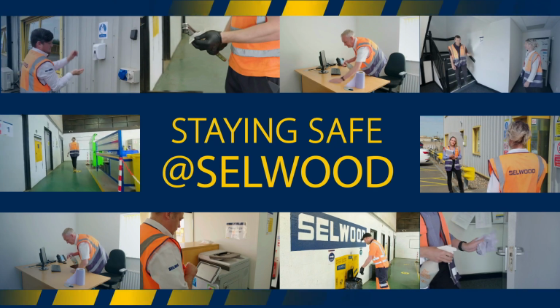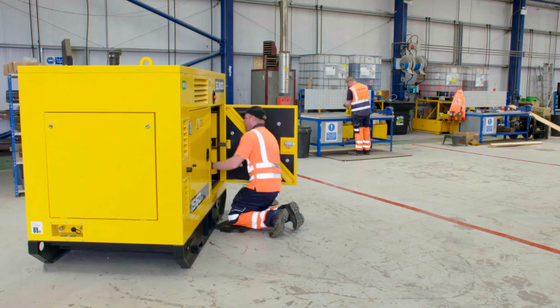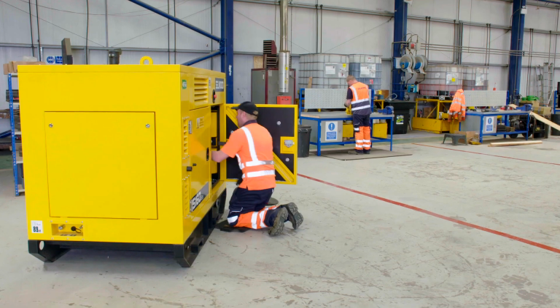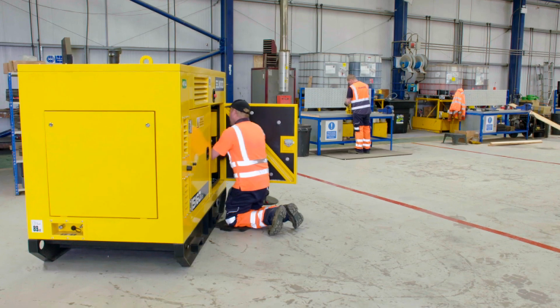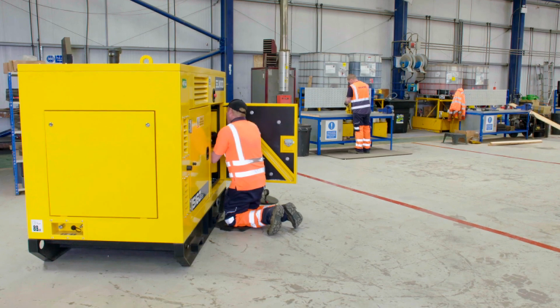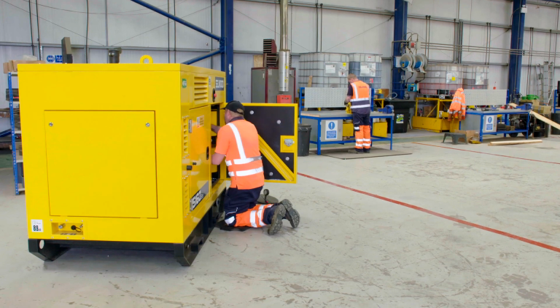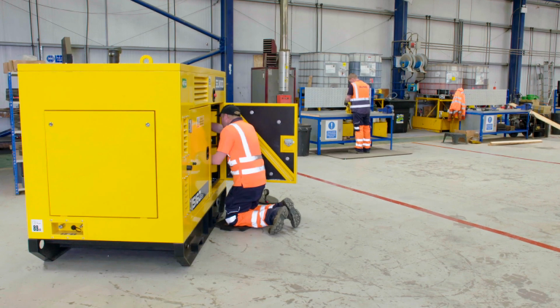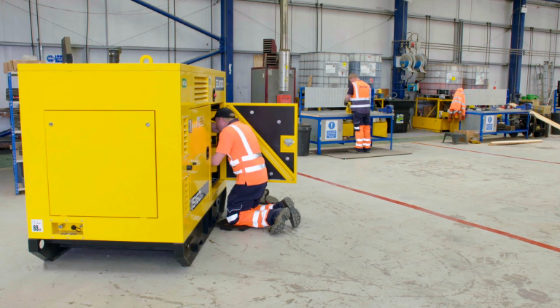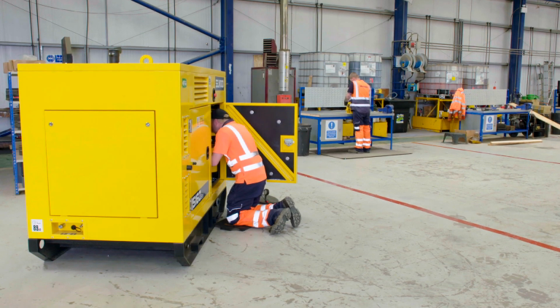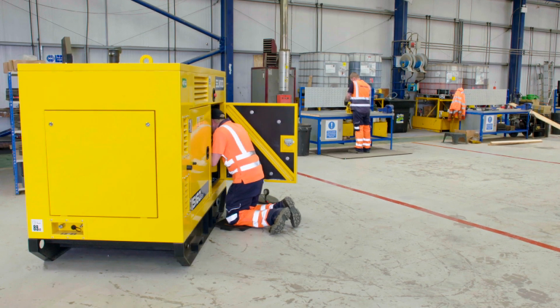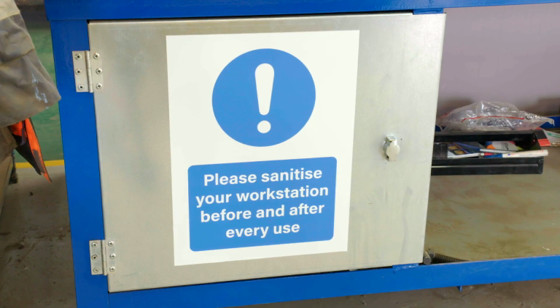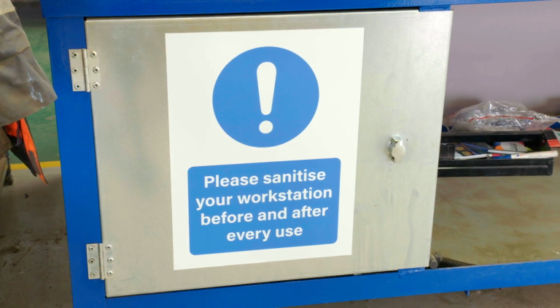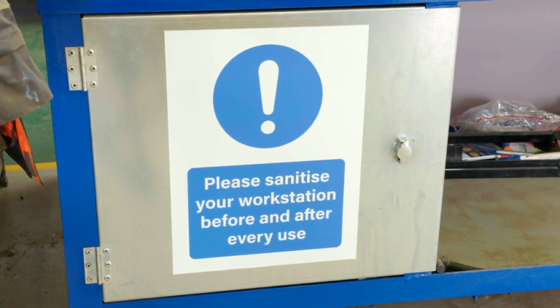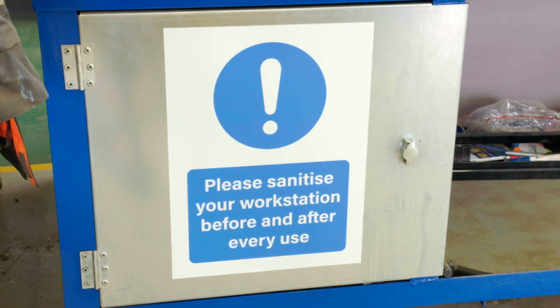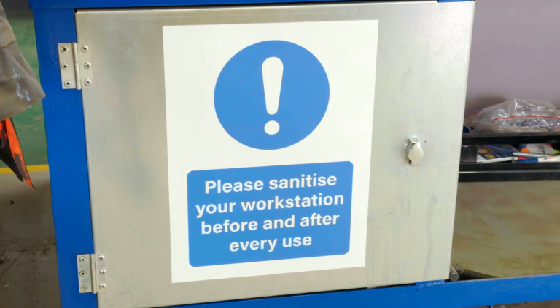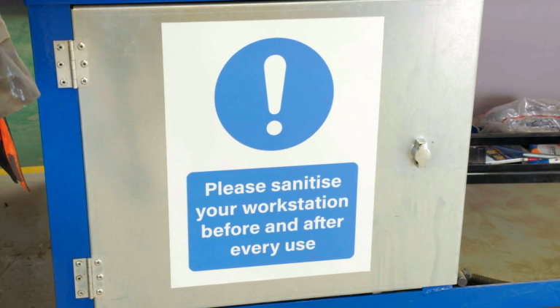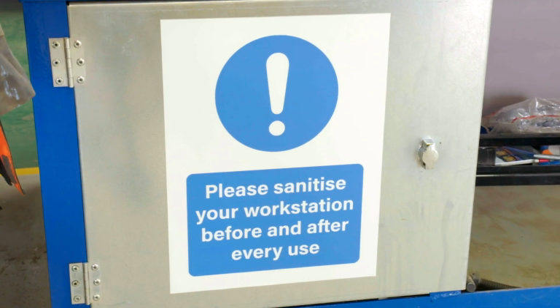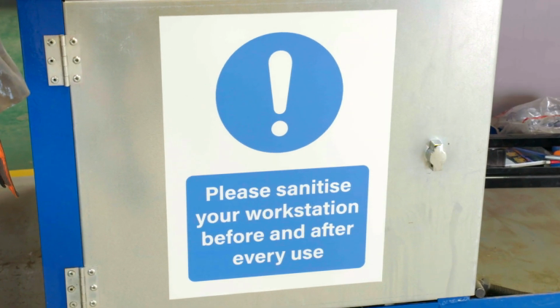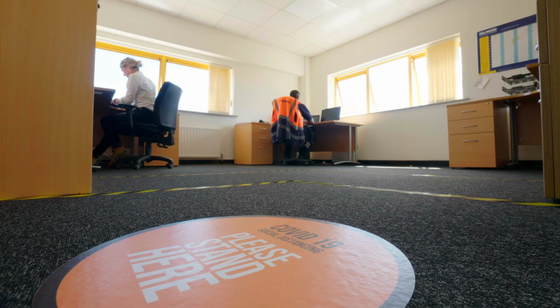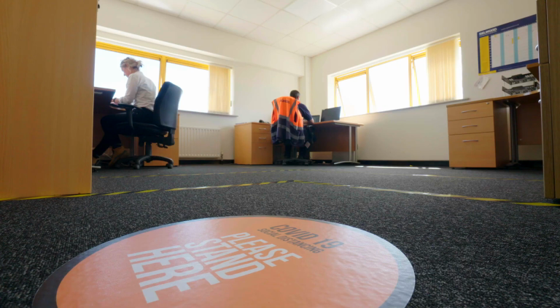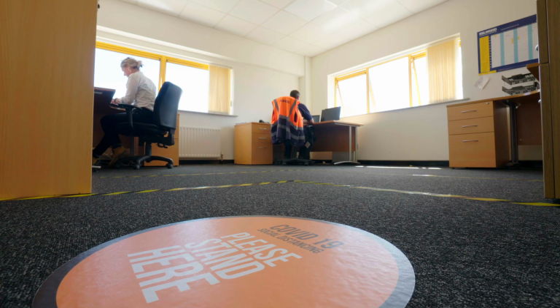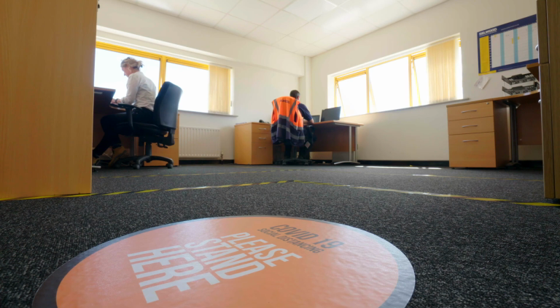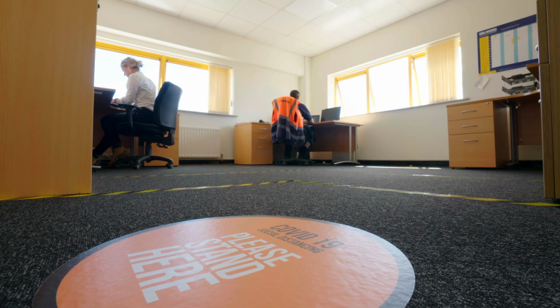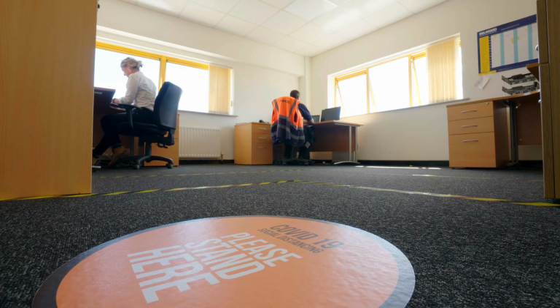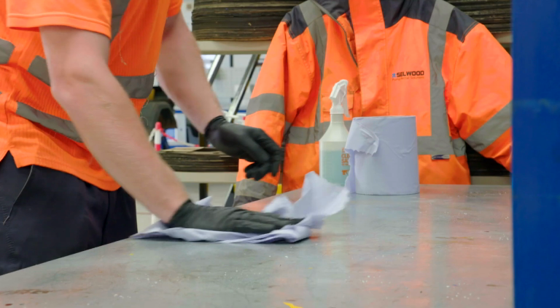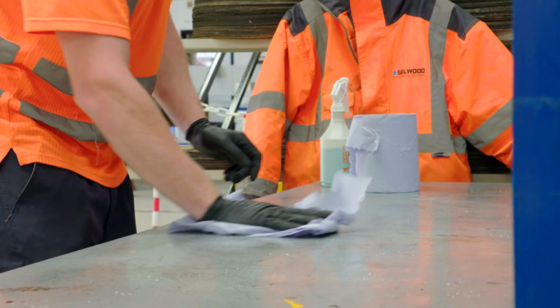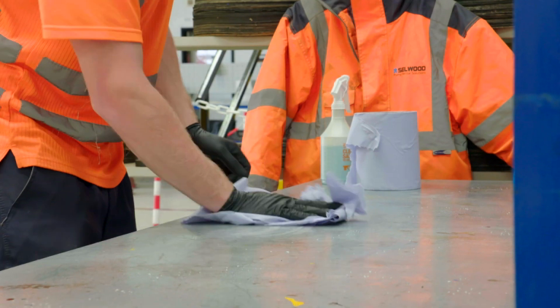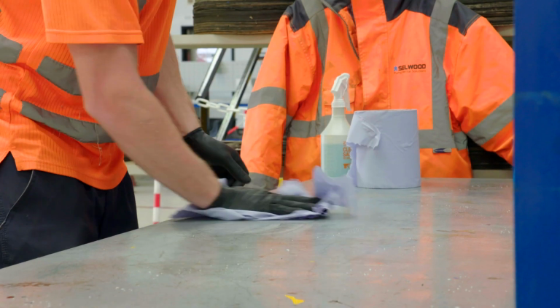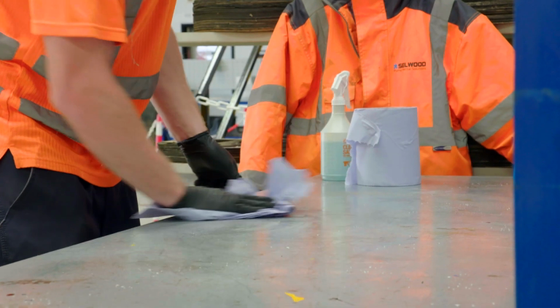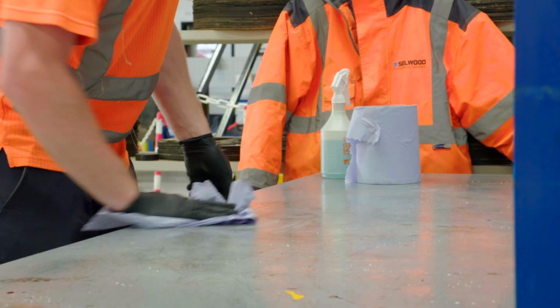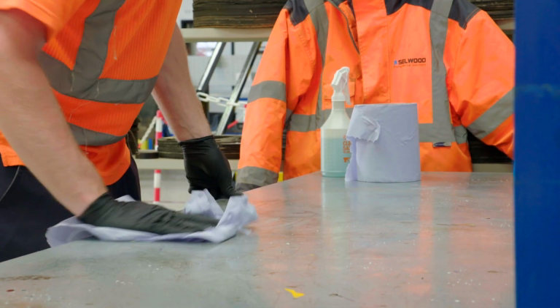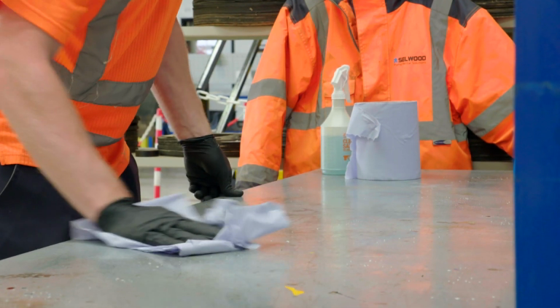This short film is an overview of the measures put in place to help us all work safely in a COVID secure environment.